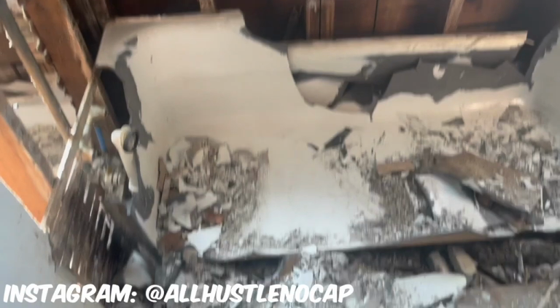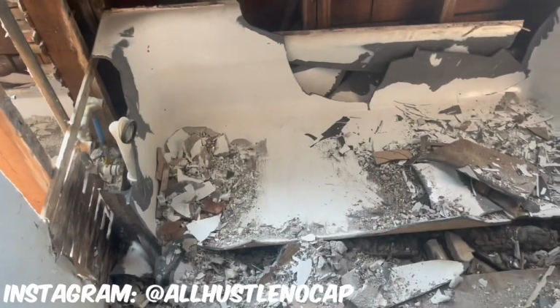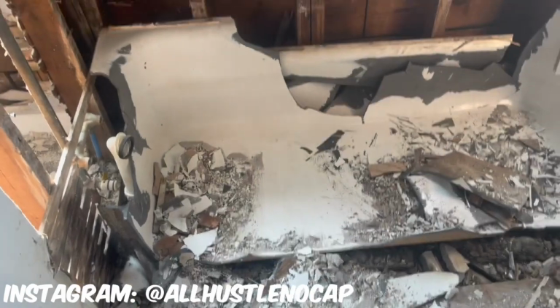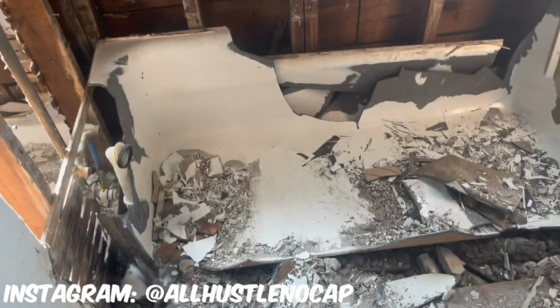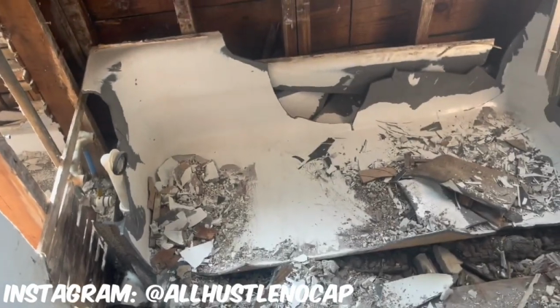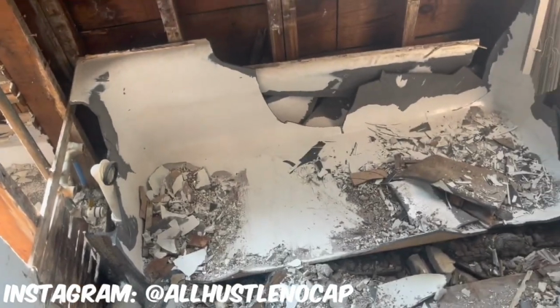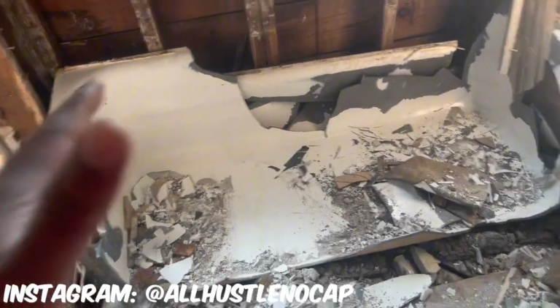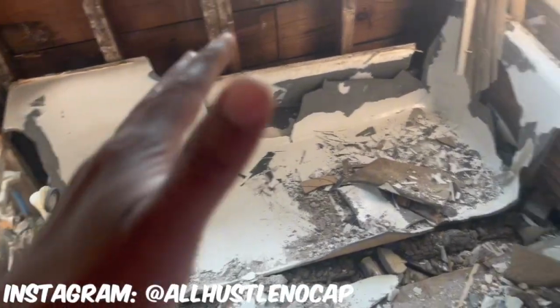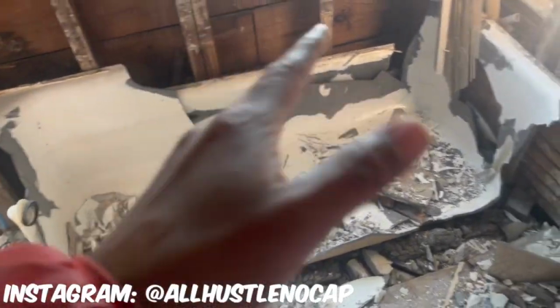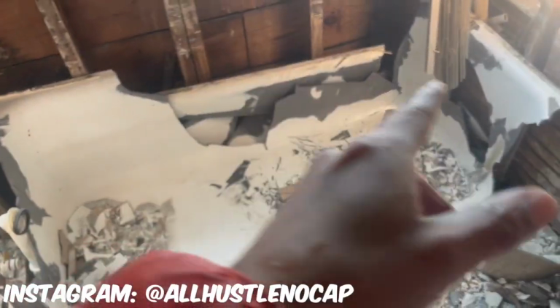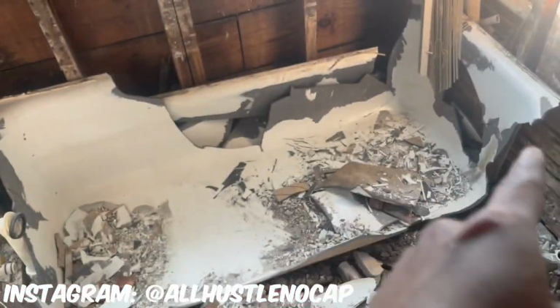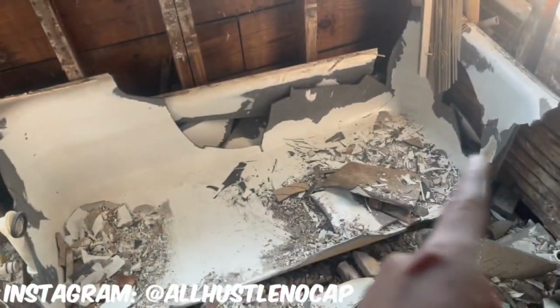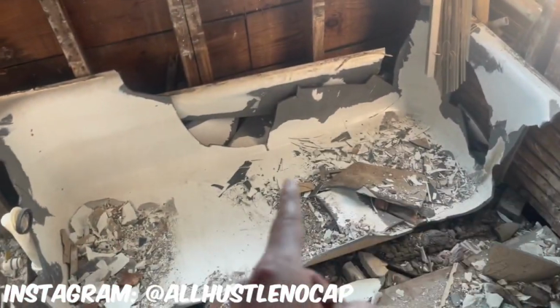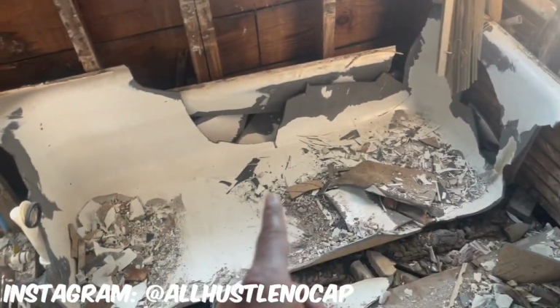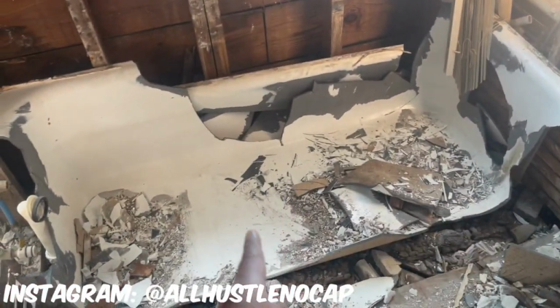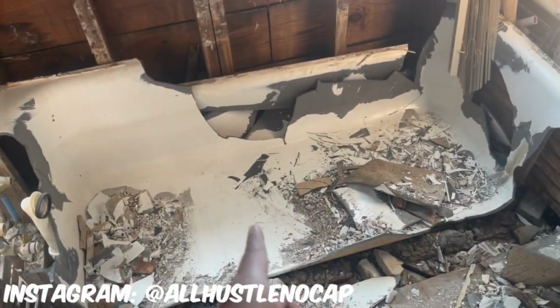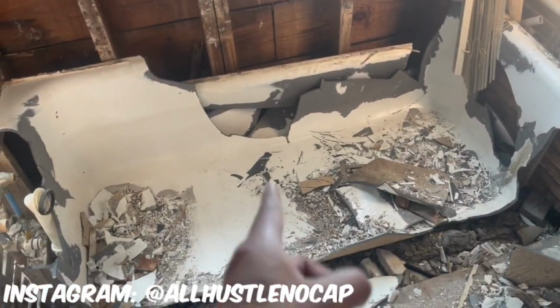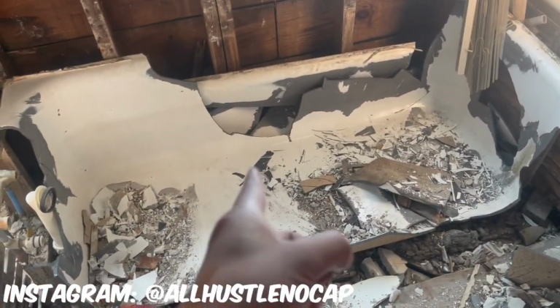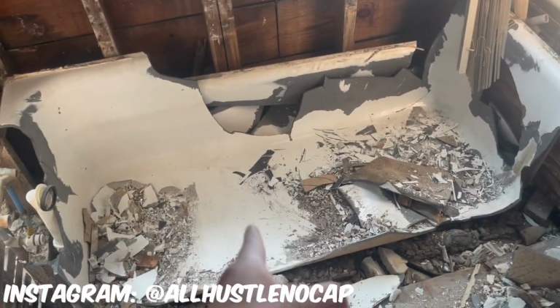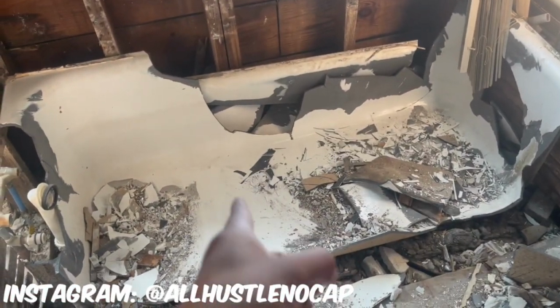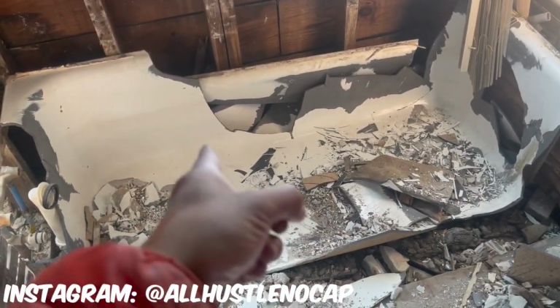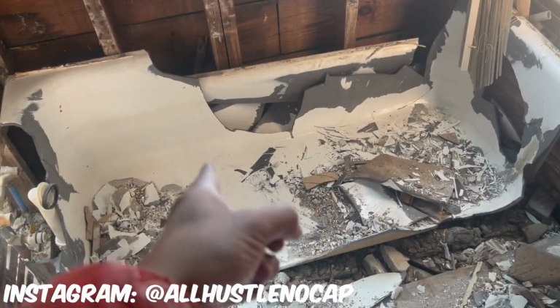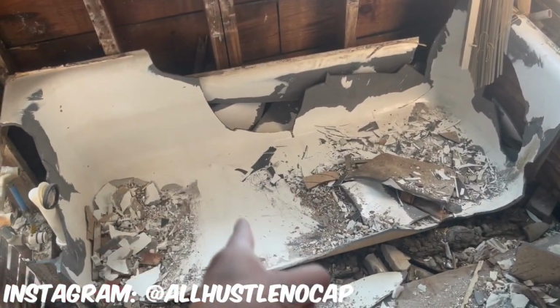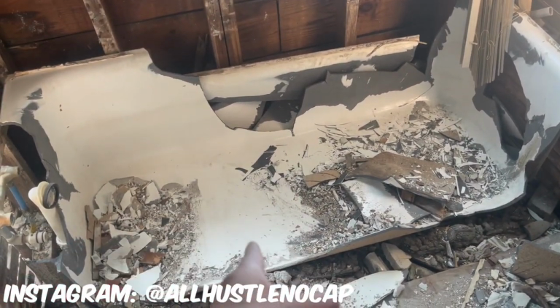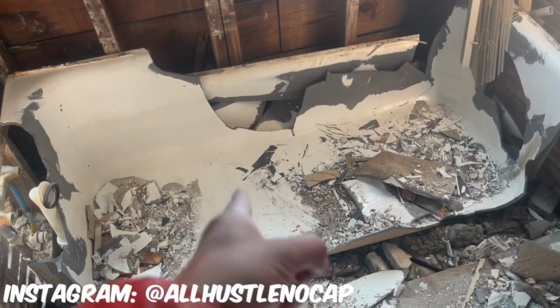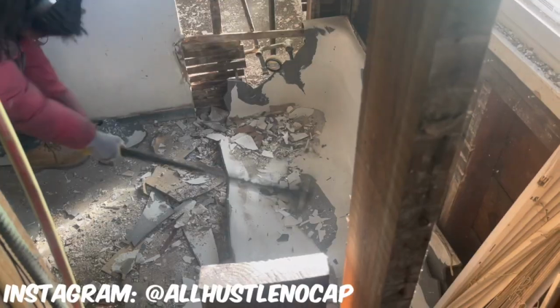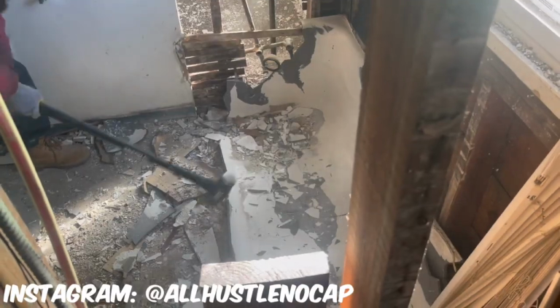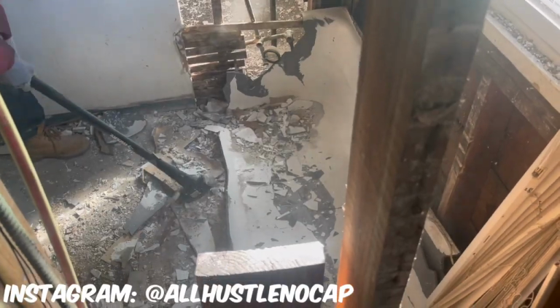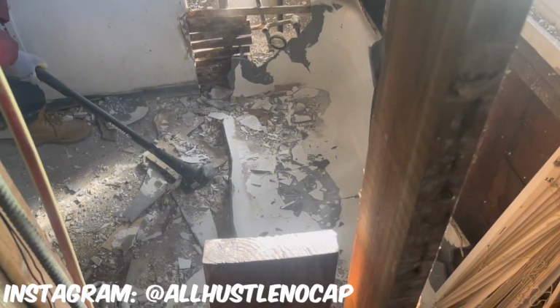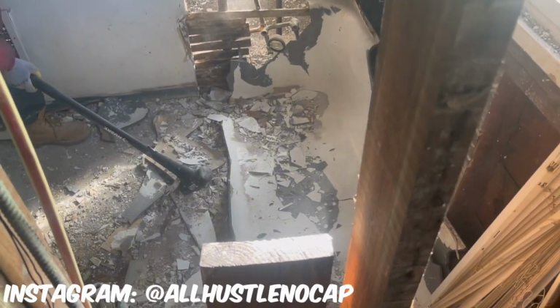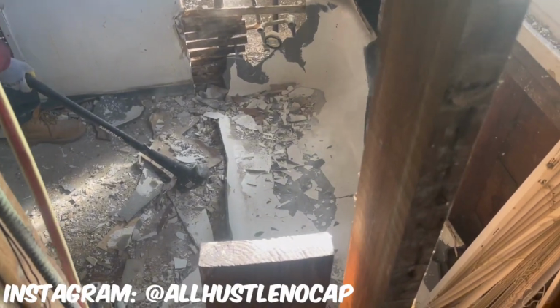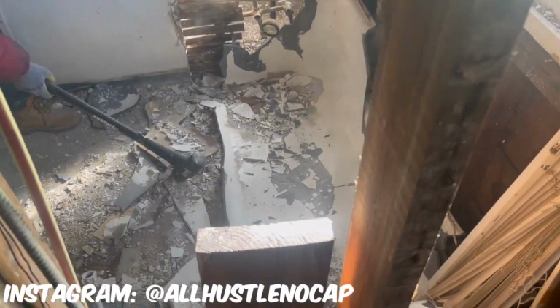Now that we got most of the sides out, it's really just the bottom base here. We're going to try to break that up and we'll be able to carry this out in small pieces.